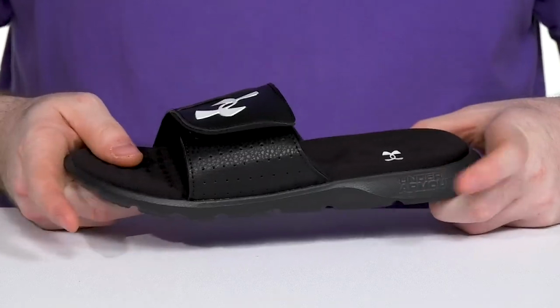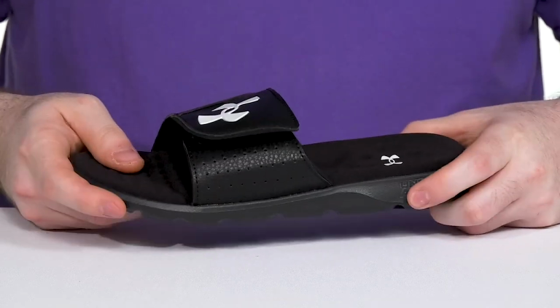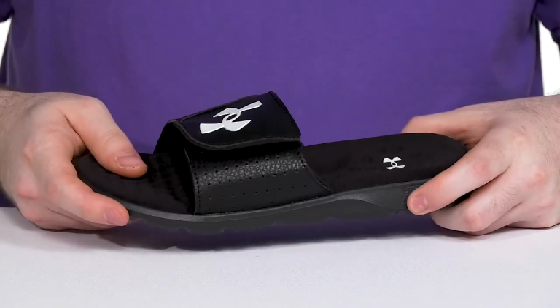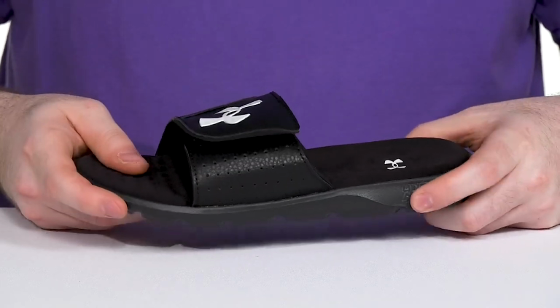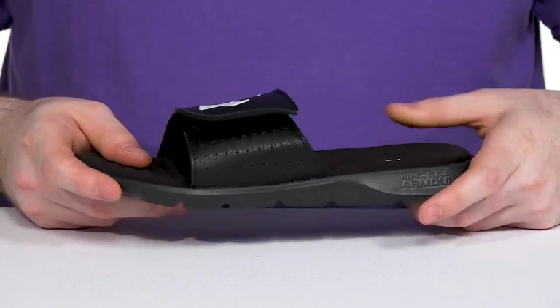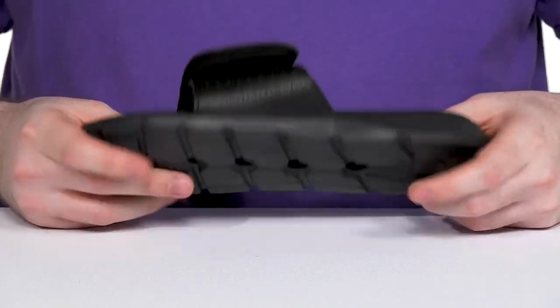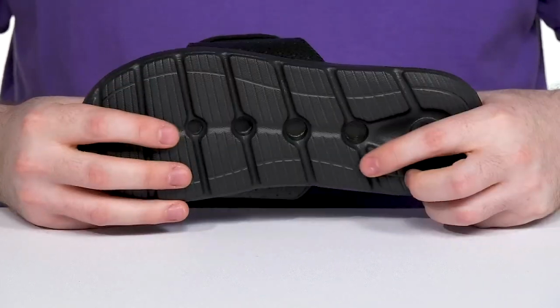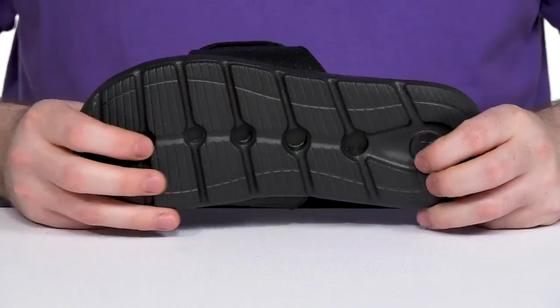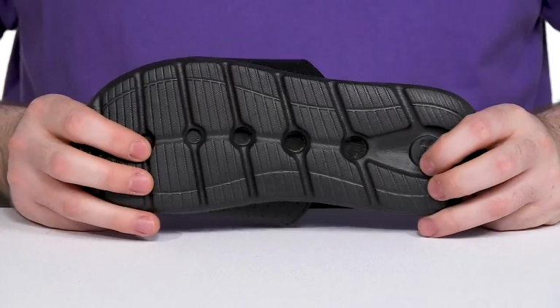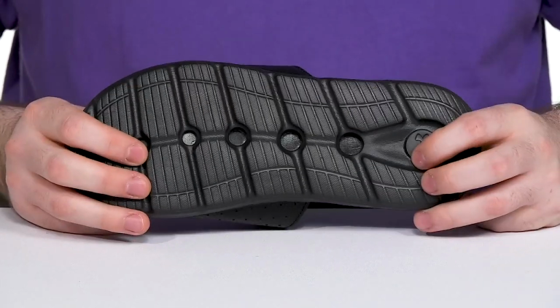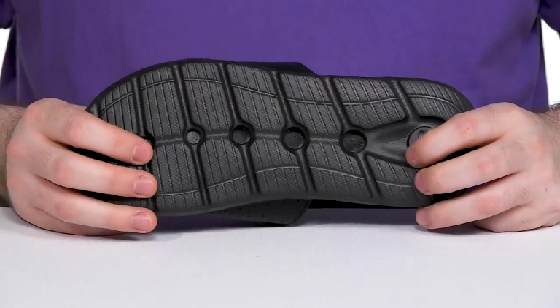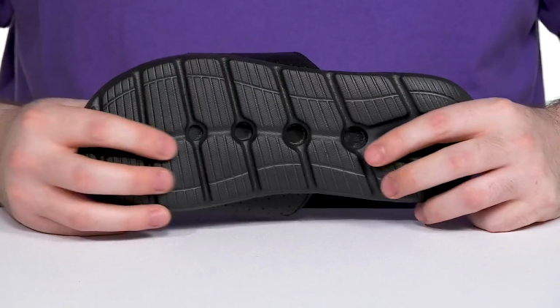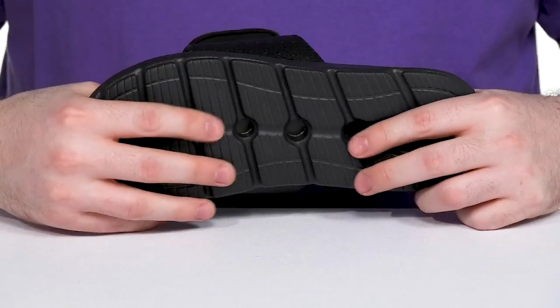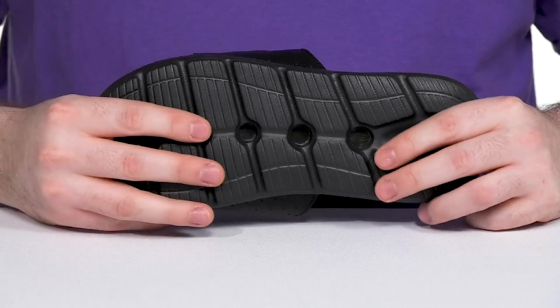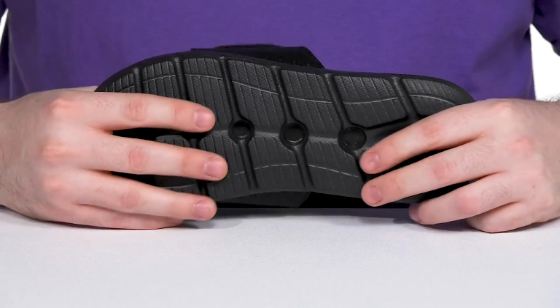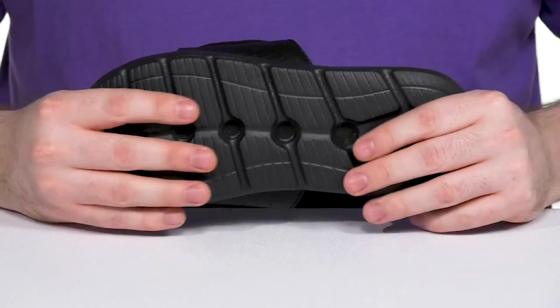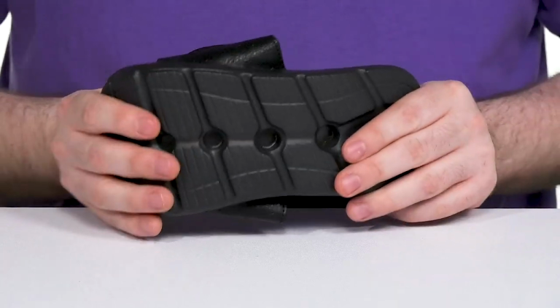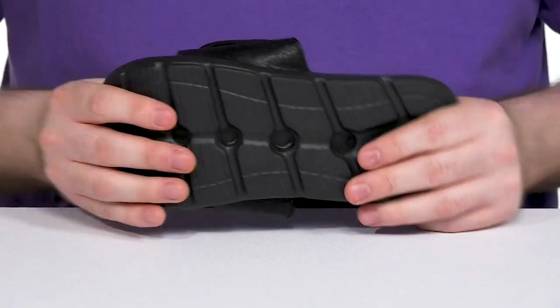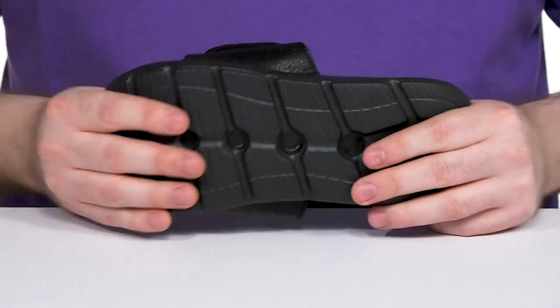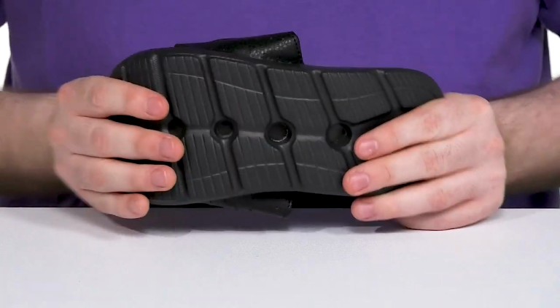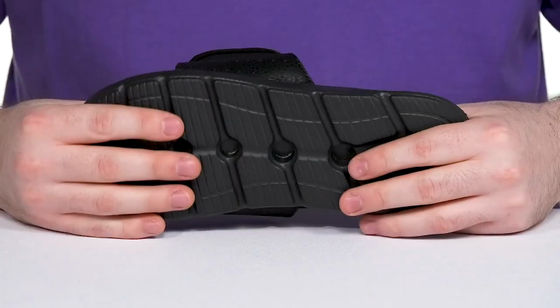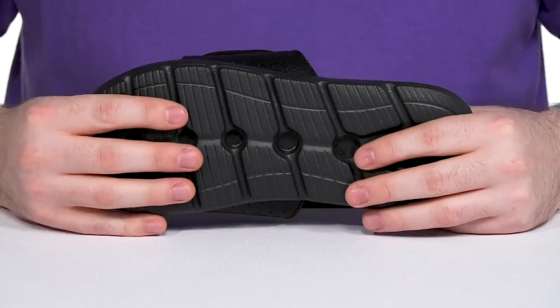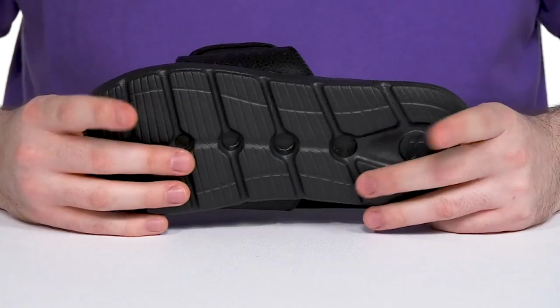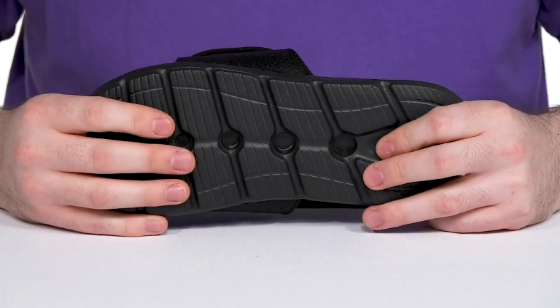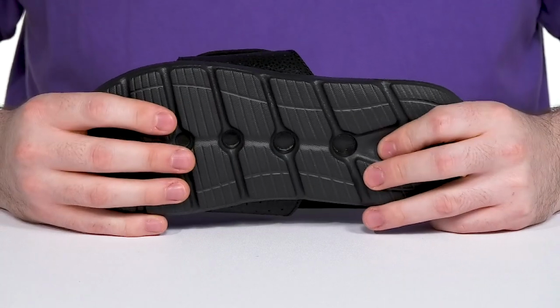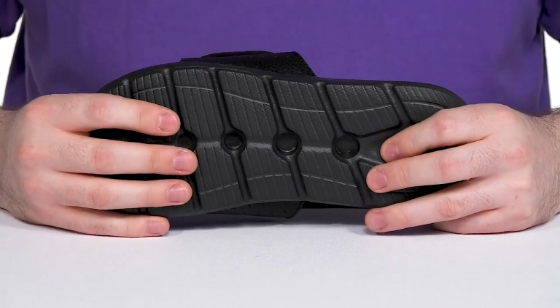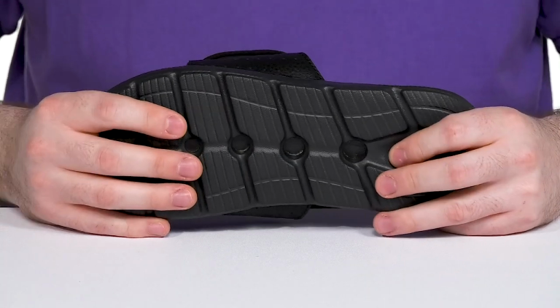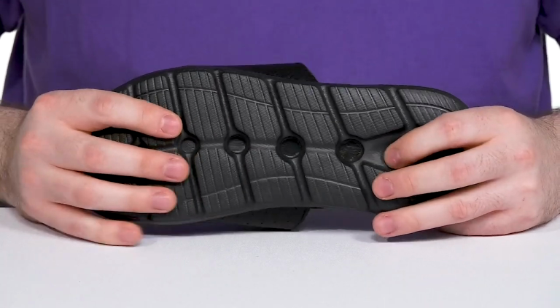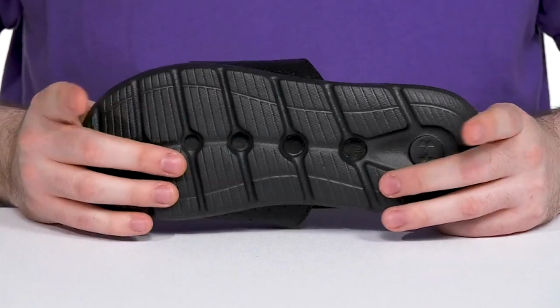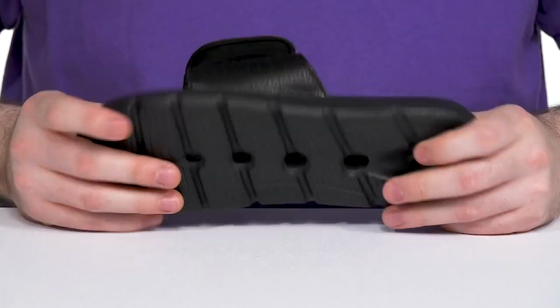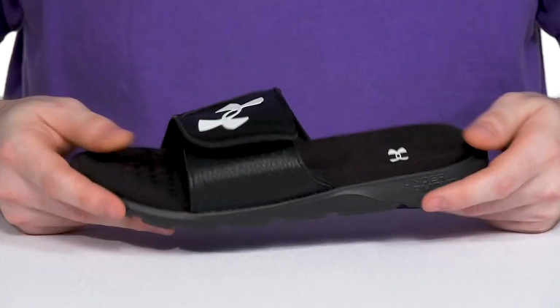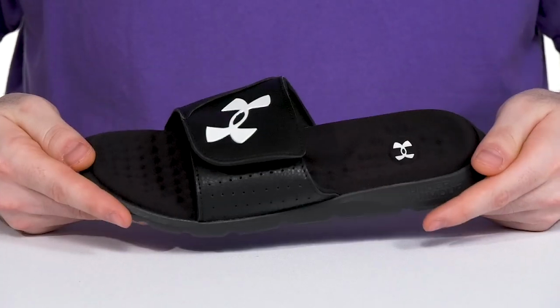The outsole is made with a re-engineered EVA giving it lots of grip with tons of flex, keeping it eco-friendly as they're on the move.